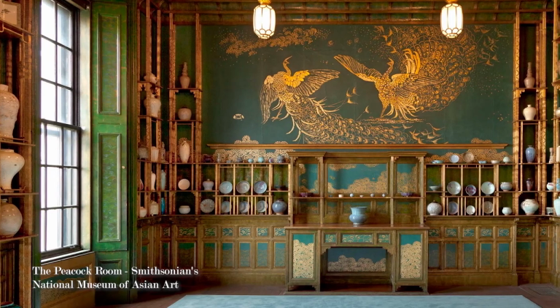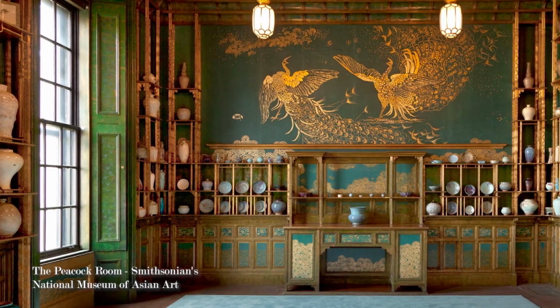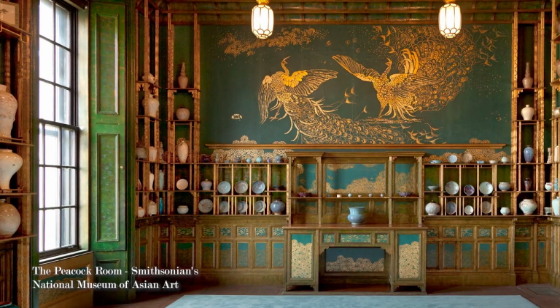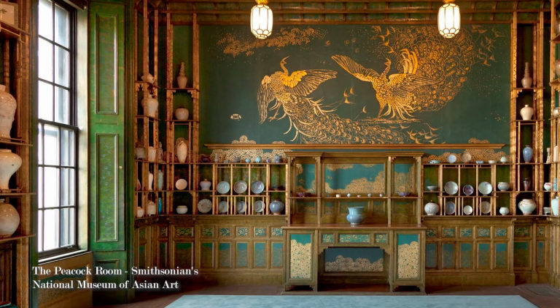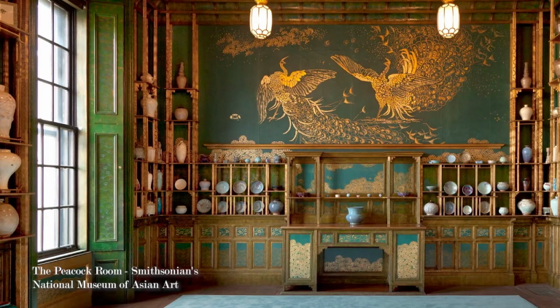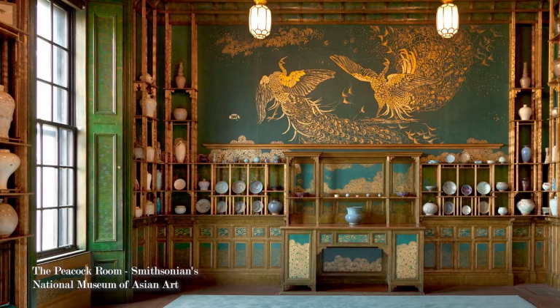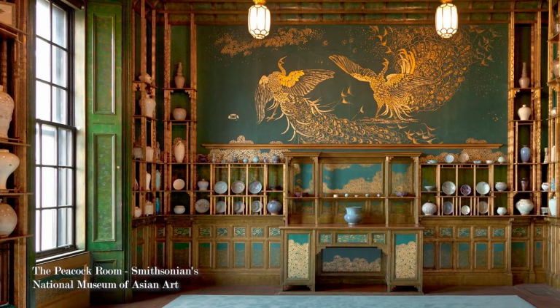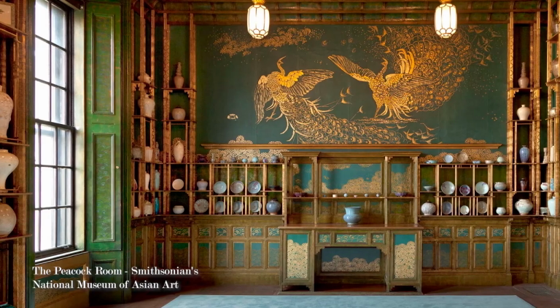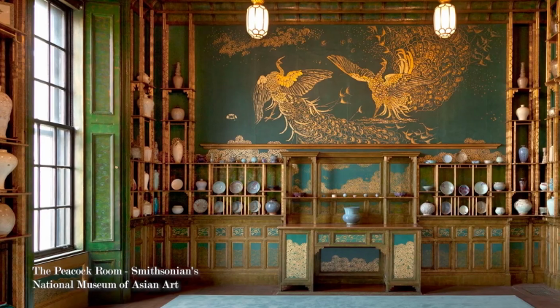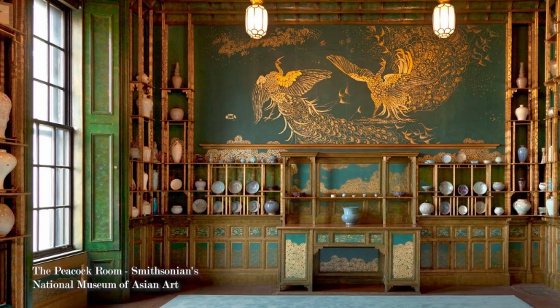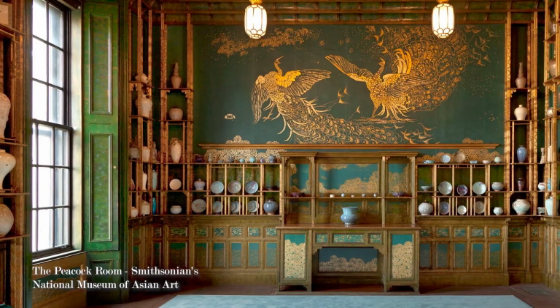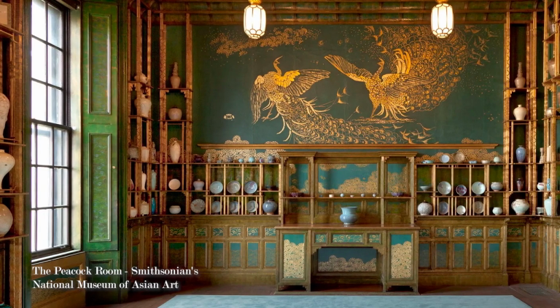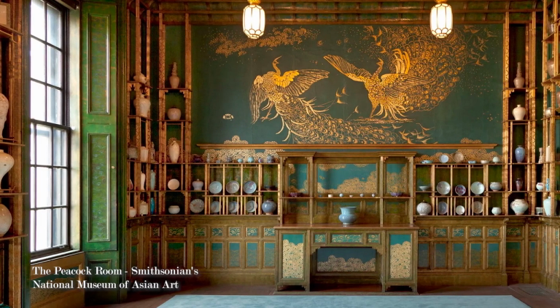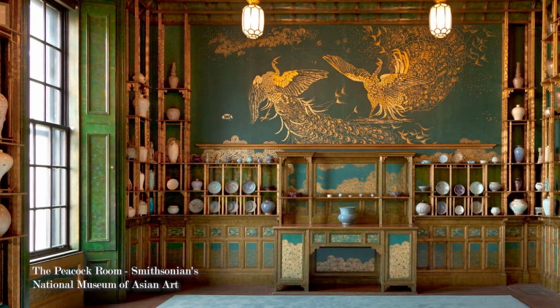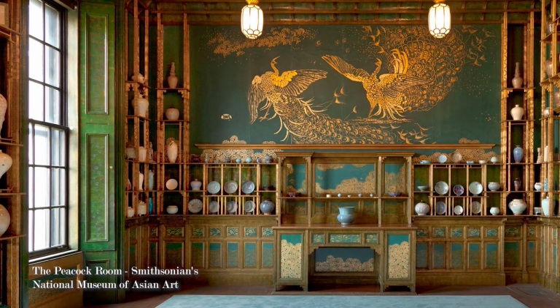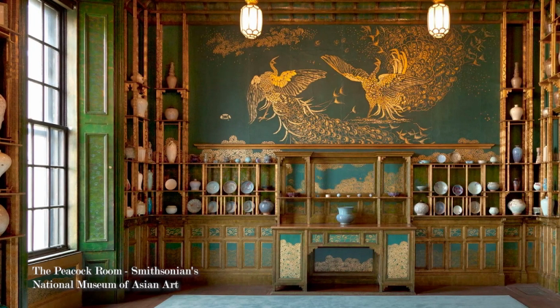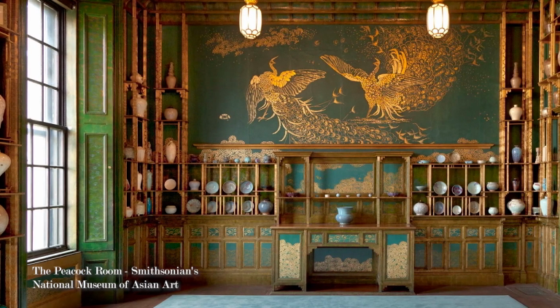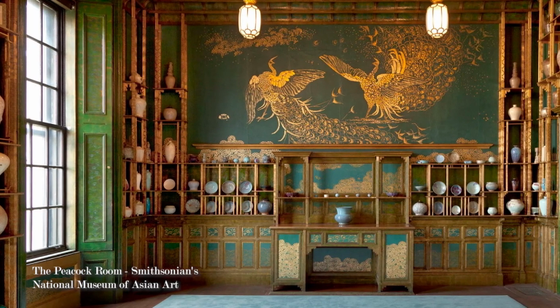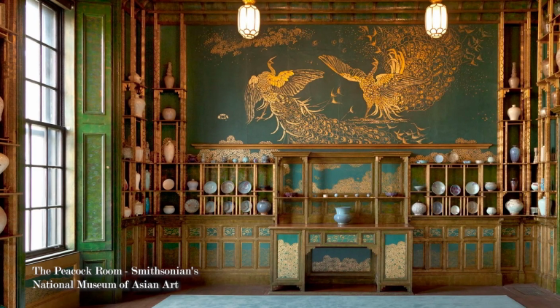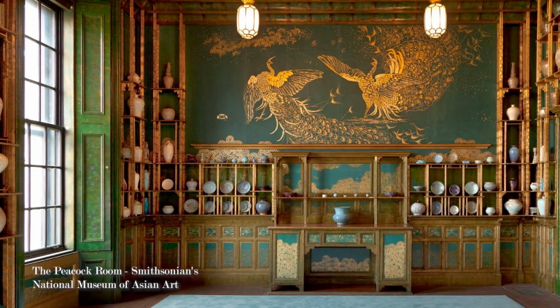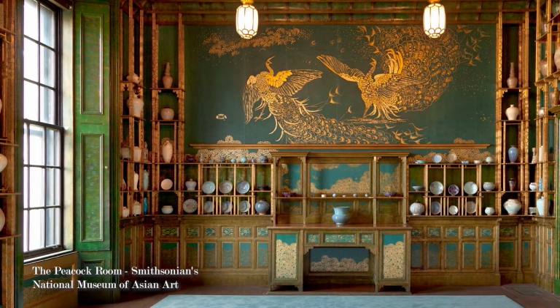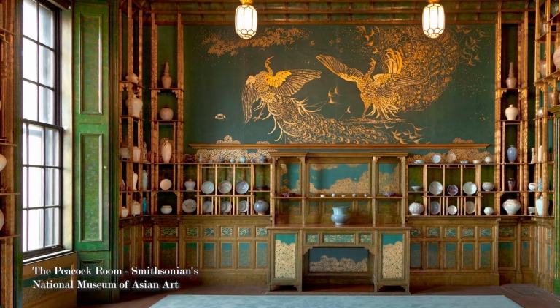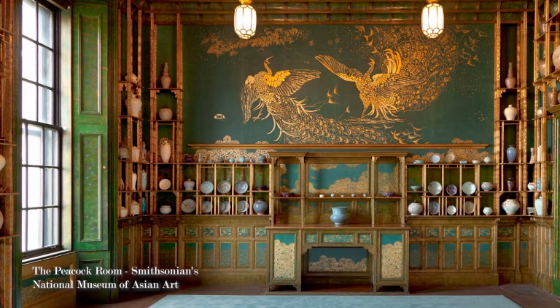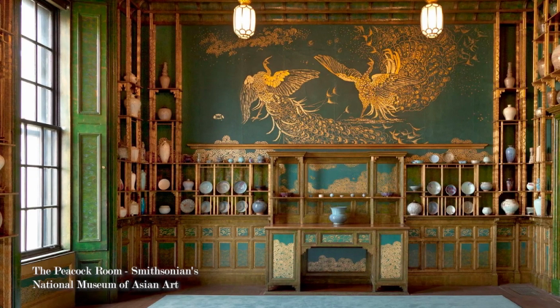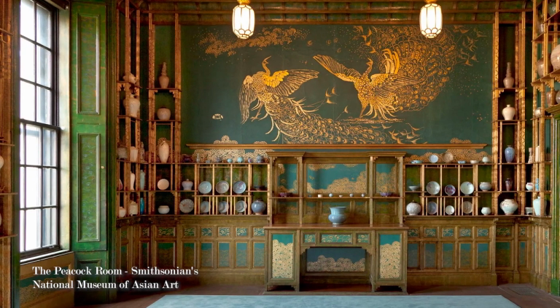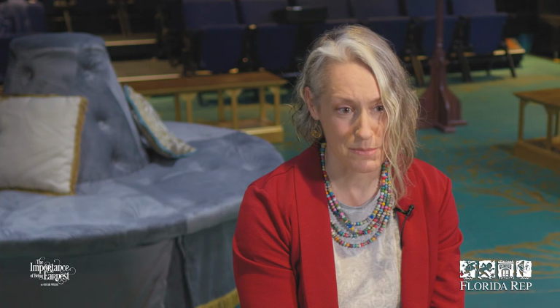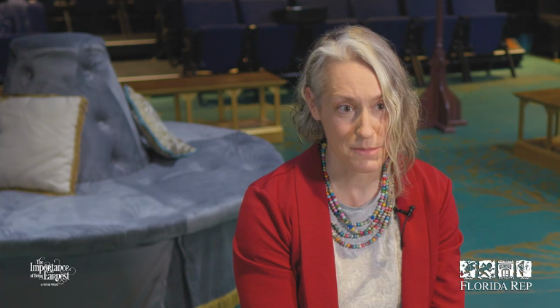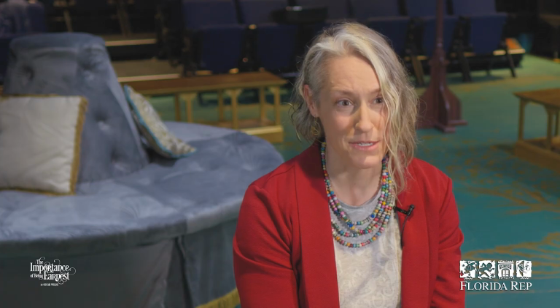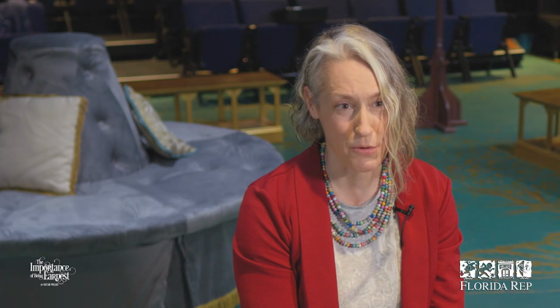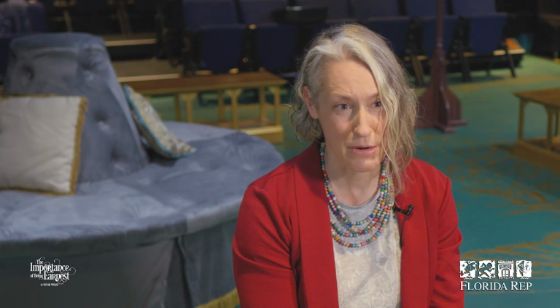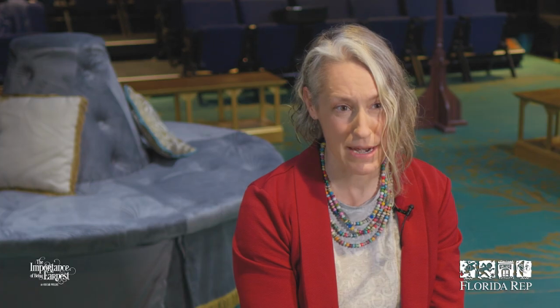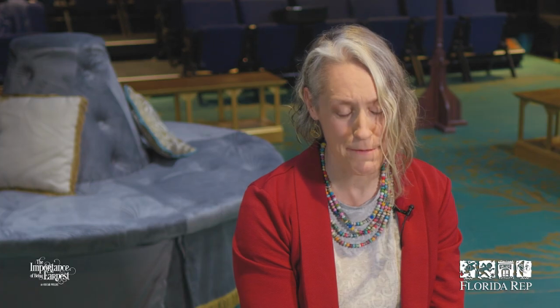It's one of the surviving aesthetic interiors that exists. We actually believe it's in the Smithsonian right now.